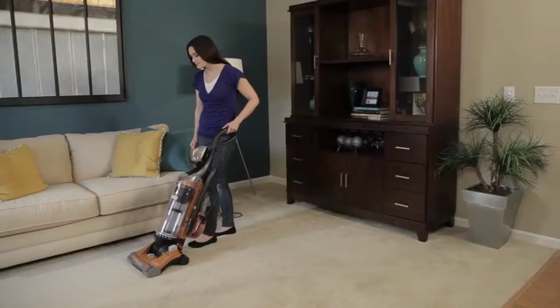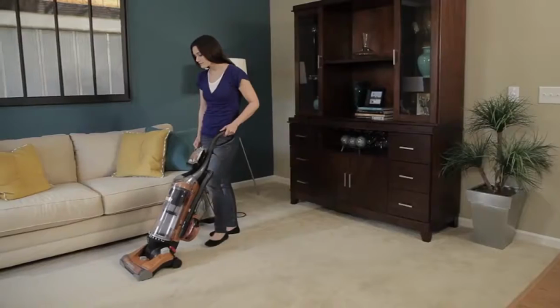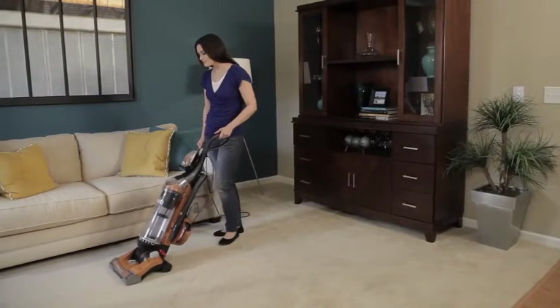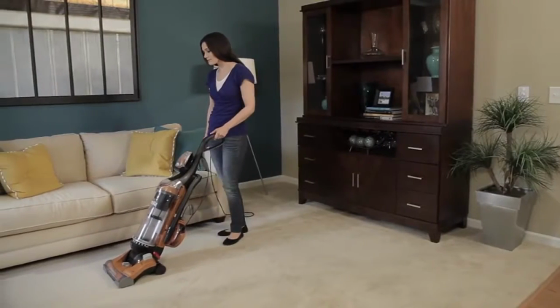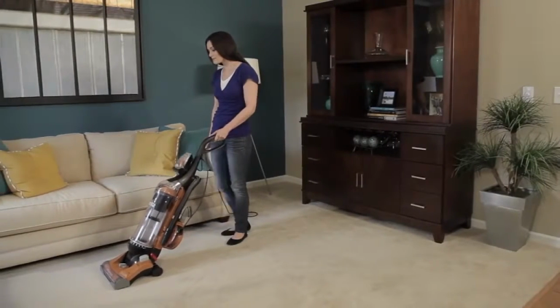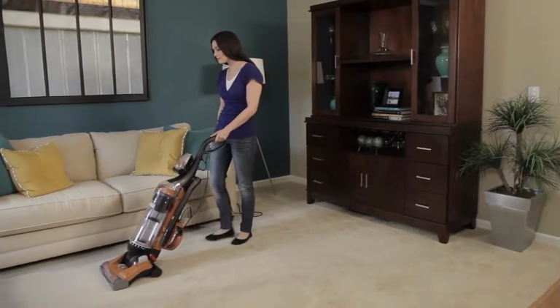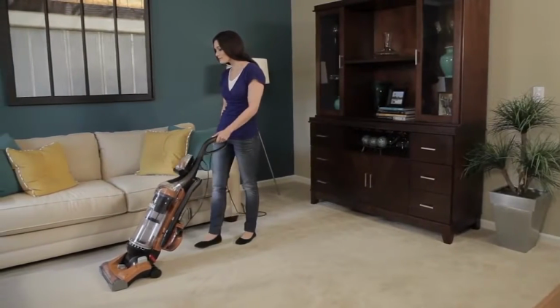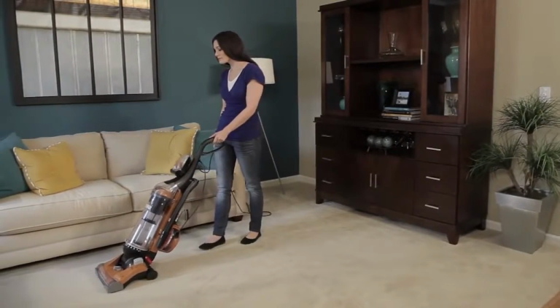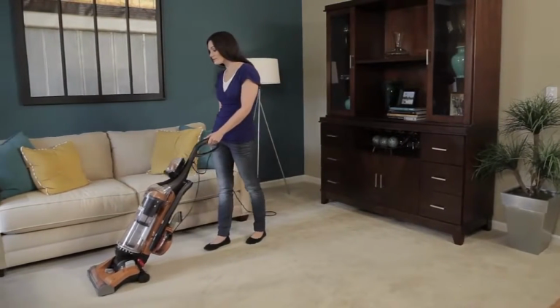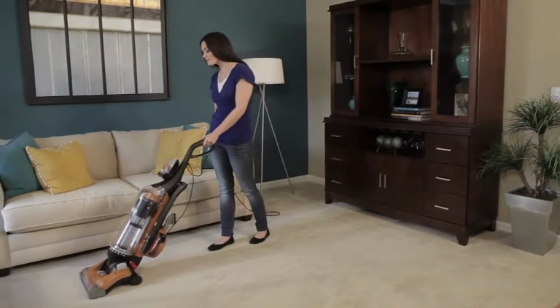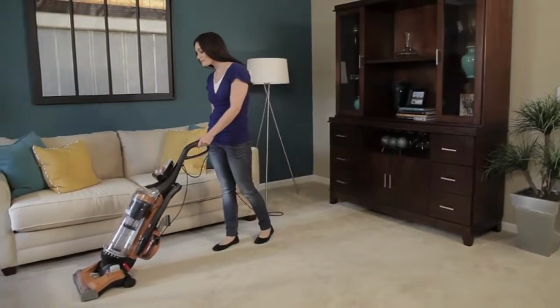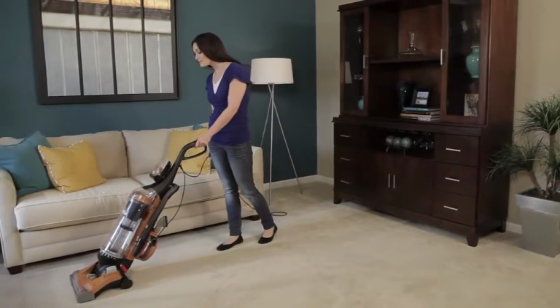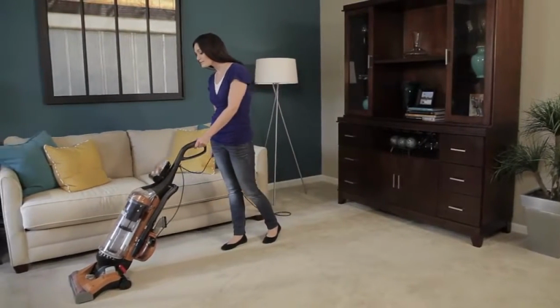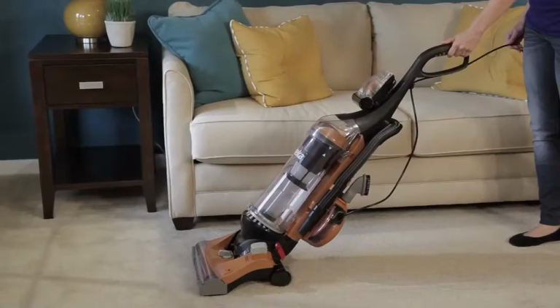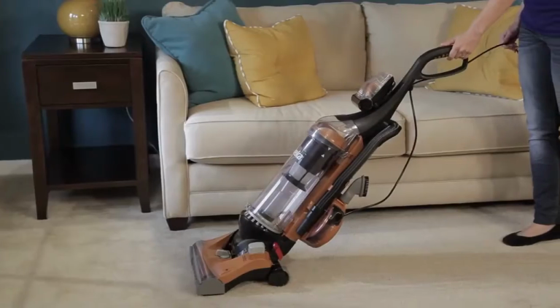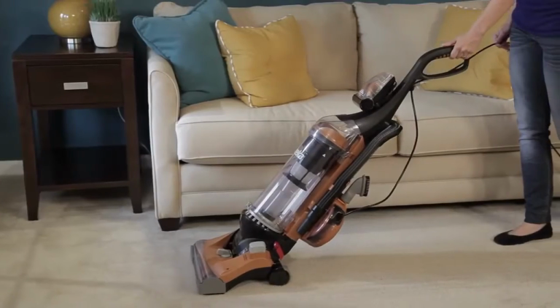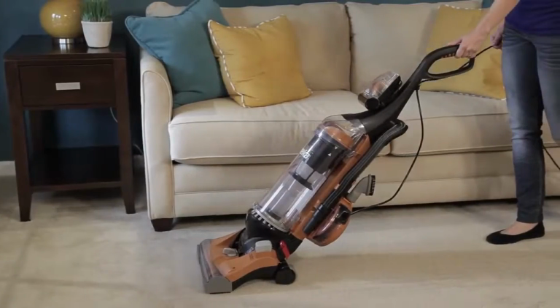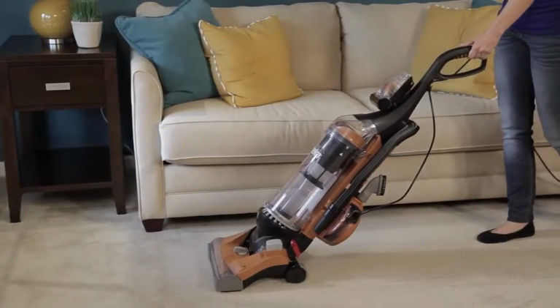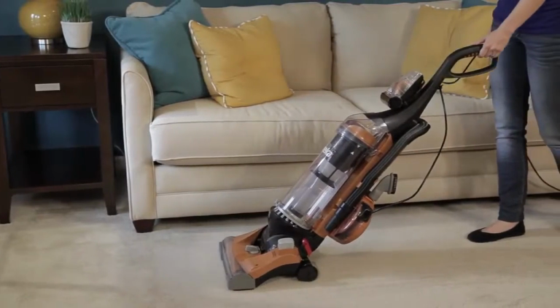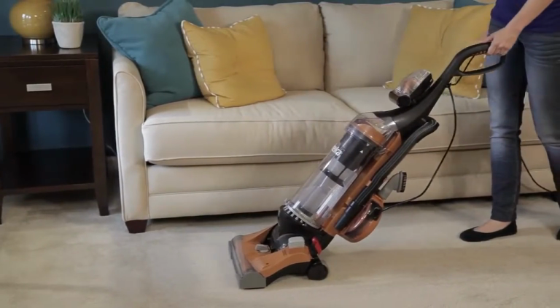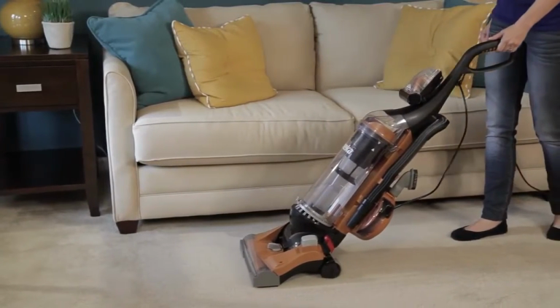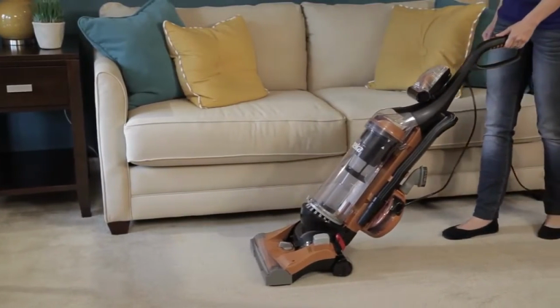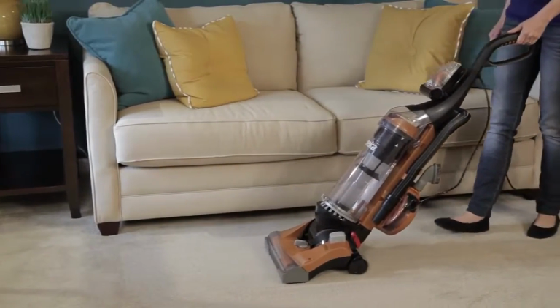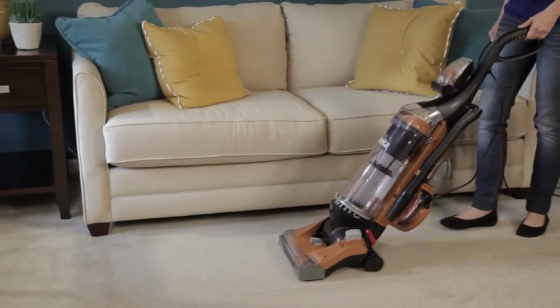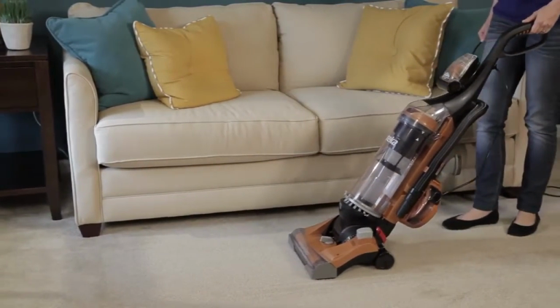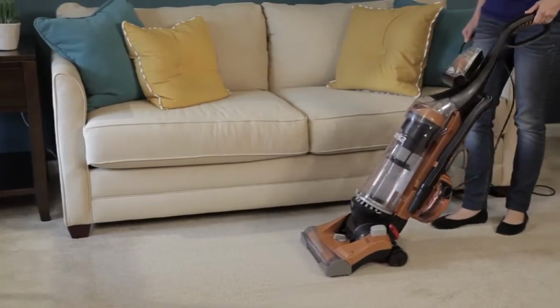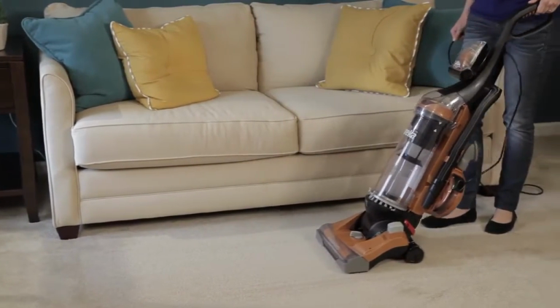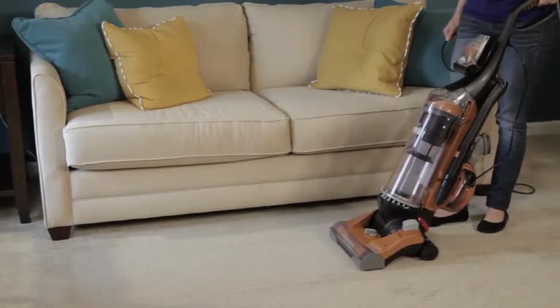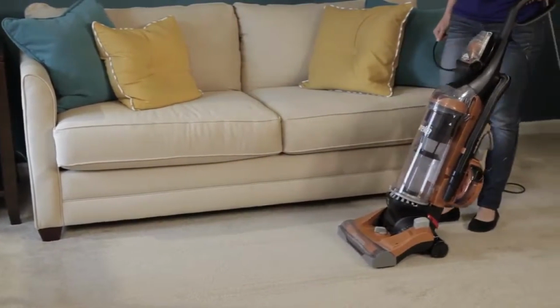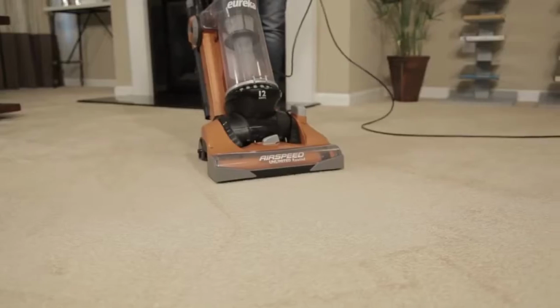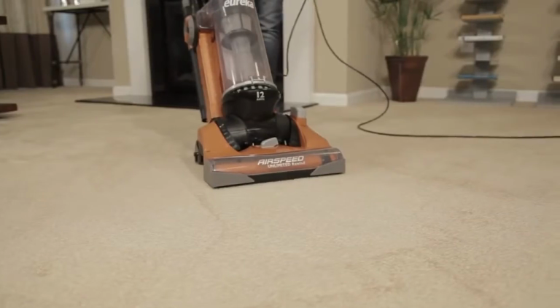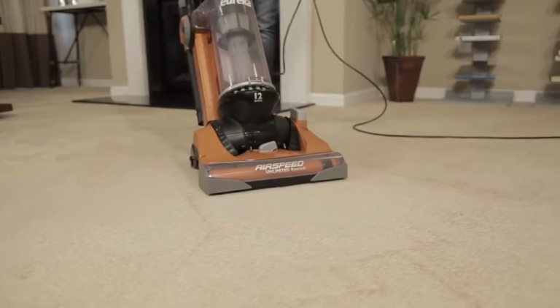The Eureka Airspeed Unlimited Rewind — powerful enough to clean all the floors in your home with confidence and ease.